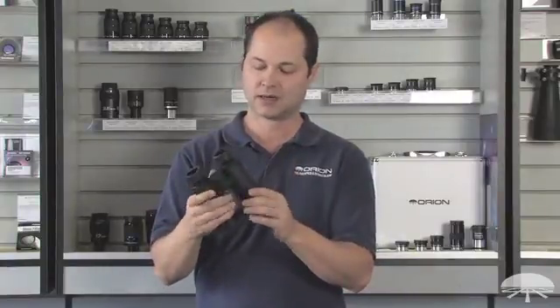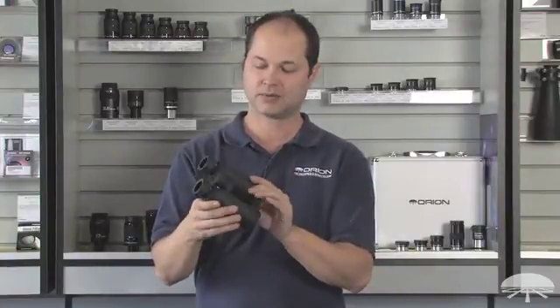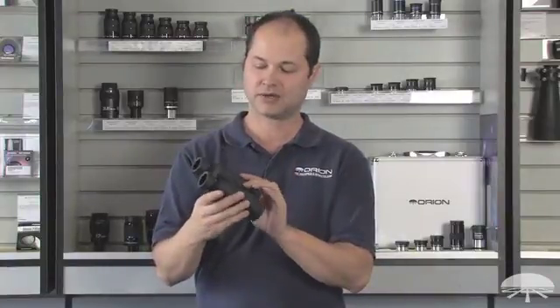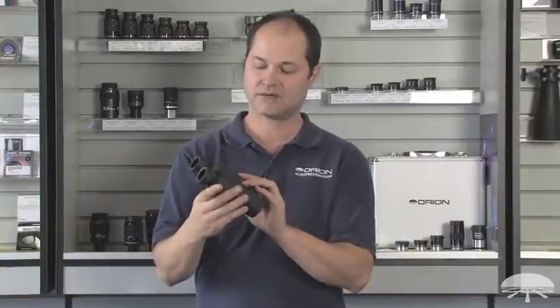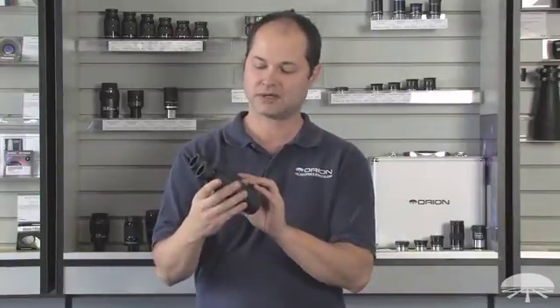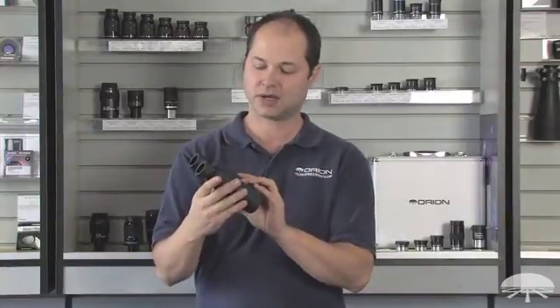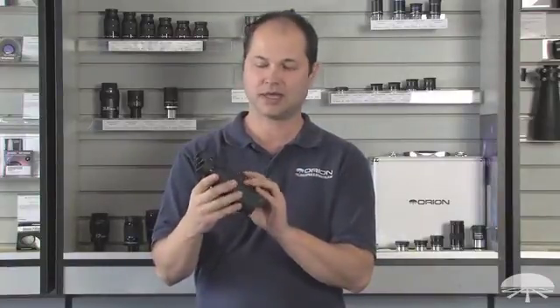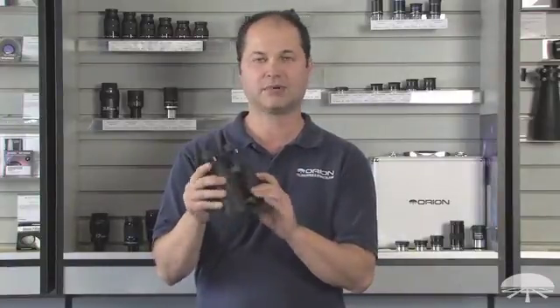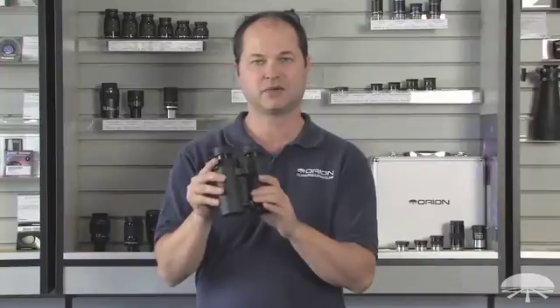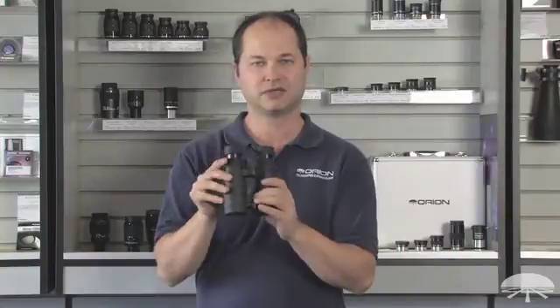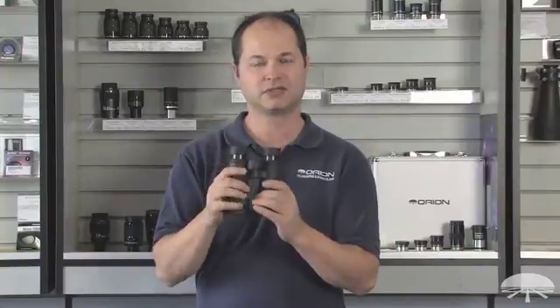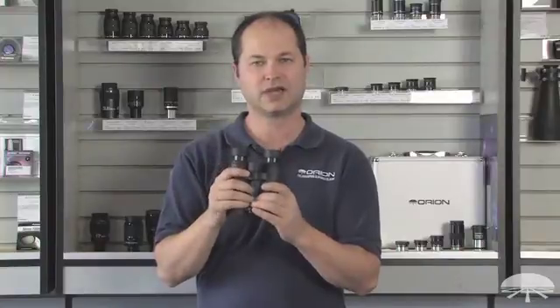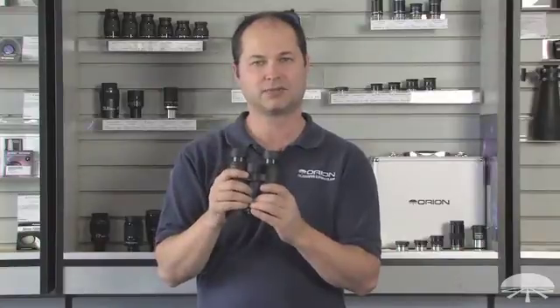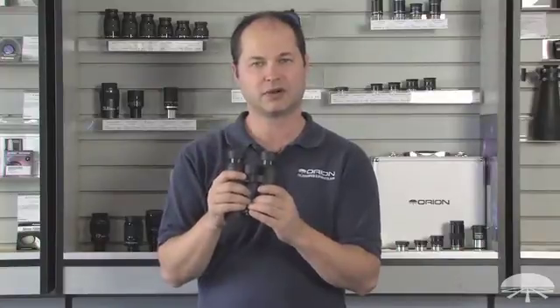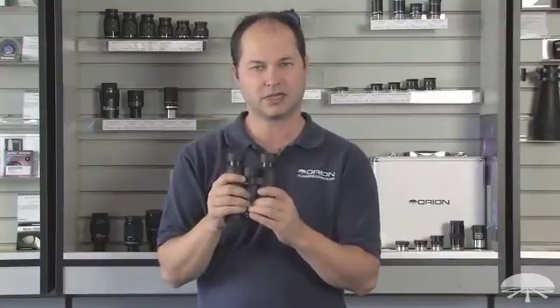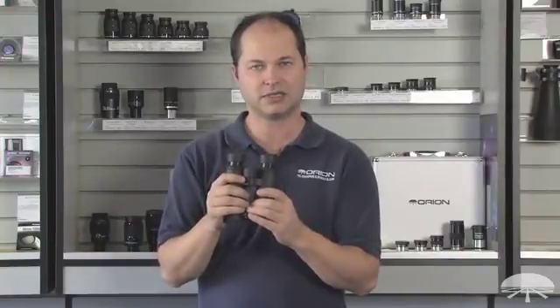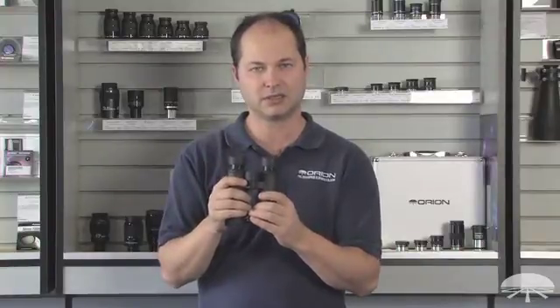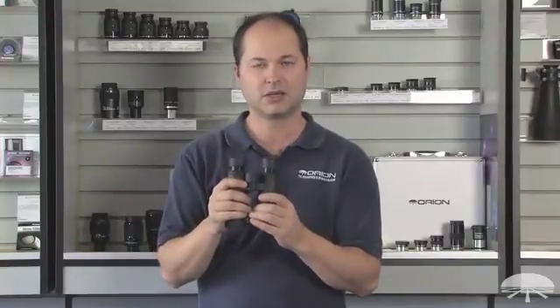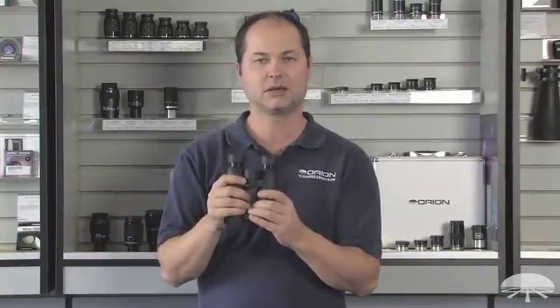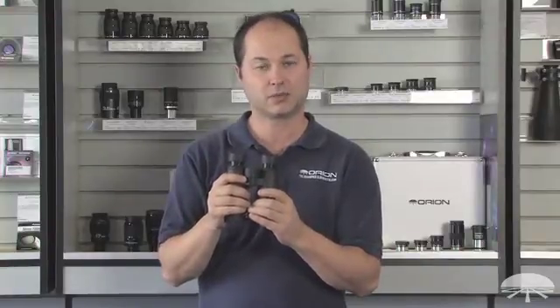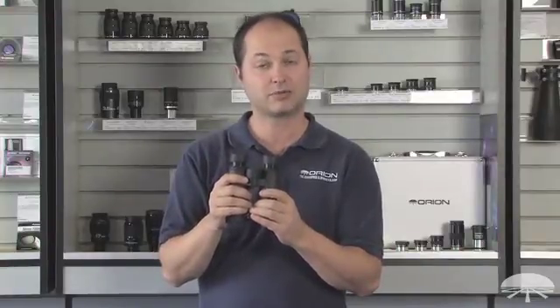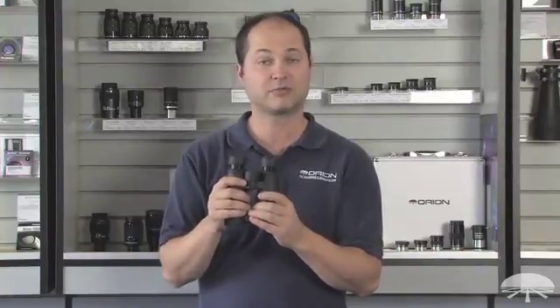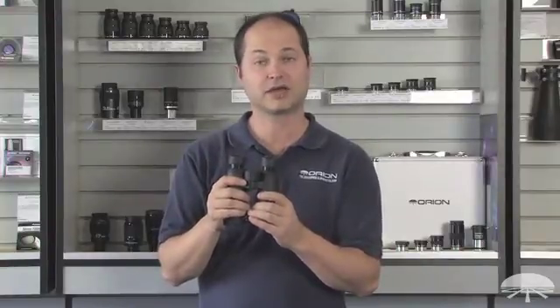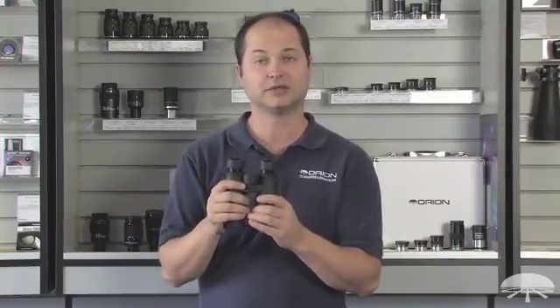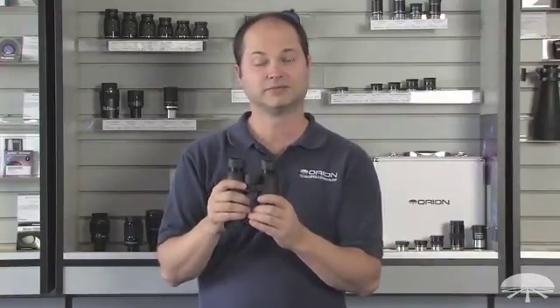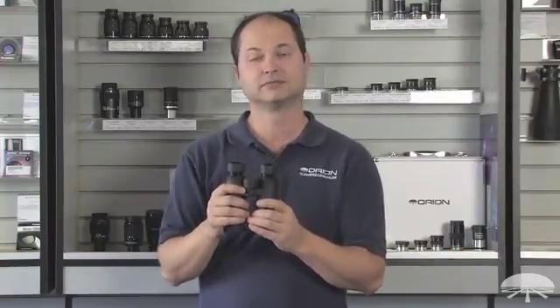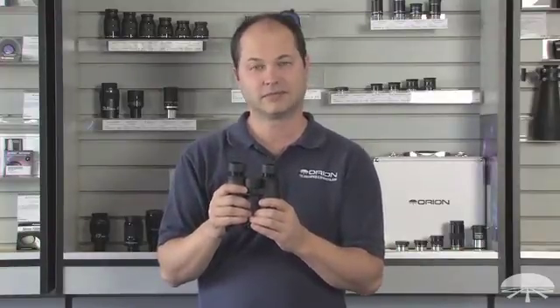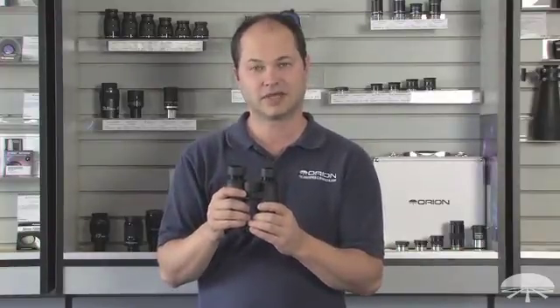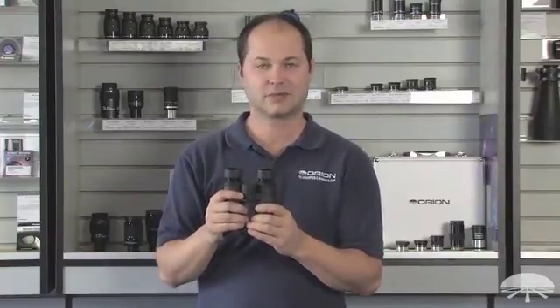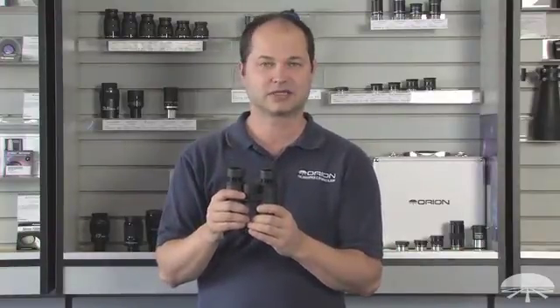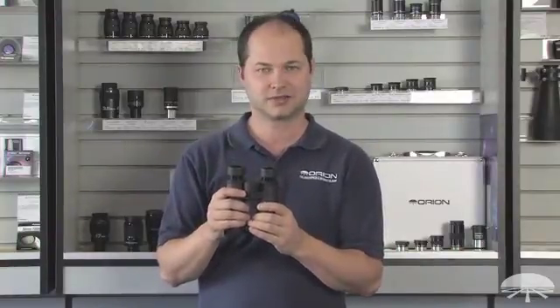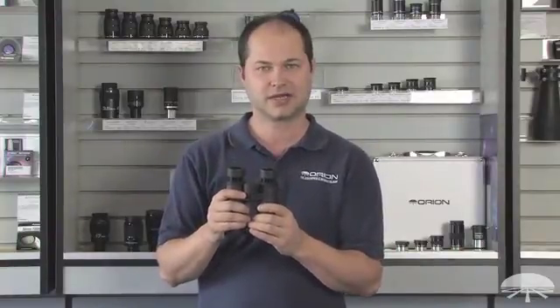Alright, well there you have it, the Orion 8x42 Savannah Pro ED Waterproof Binocular. Thank you very much. Clear skies.